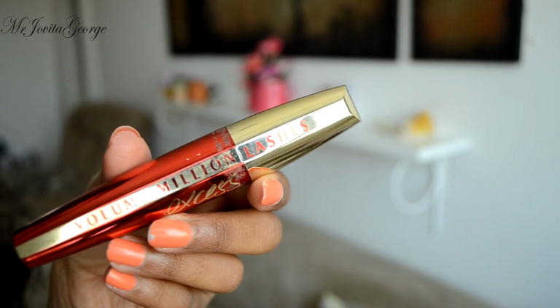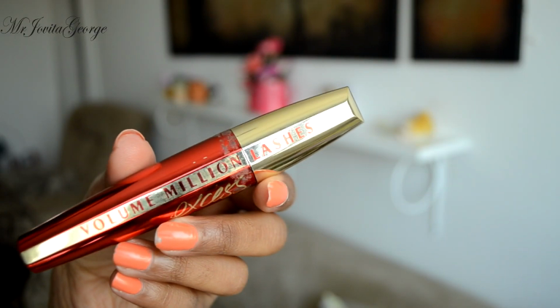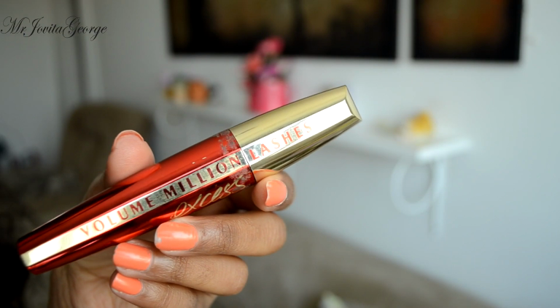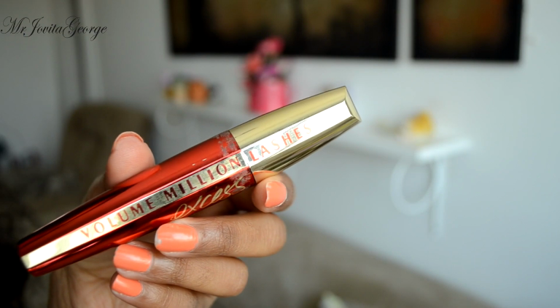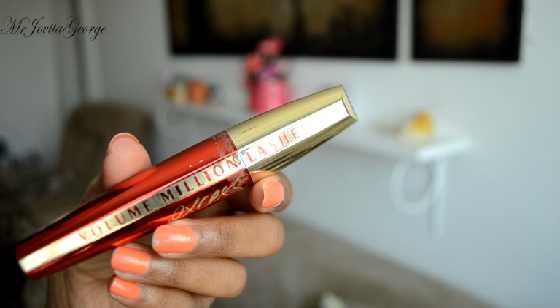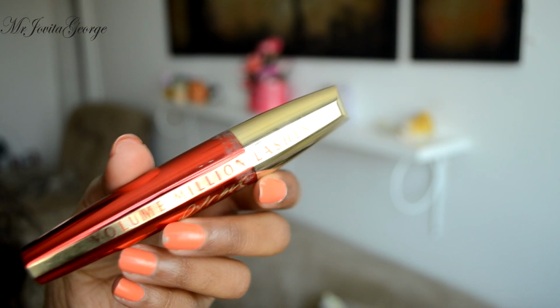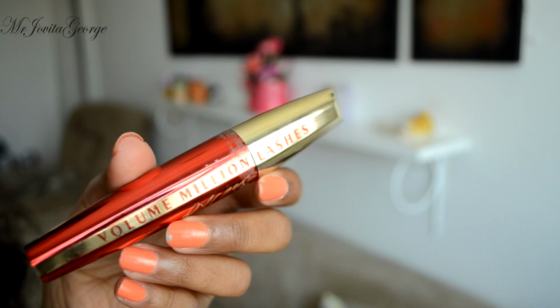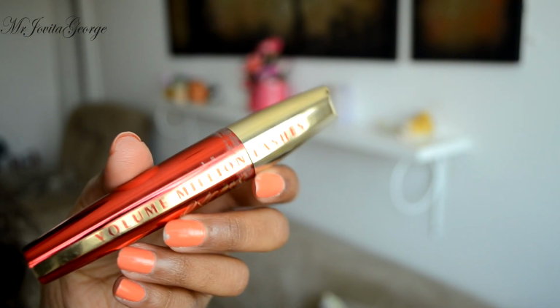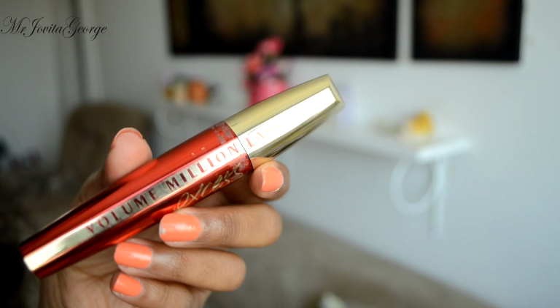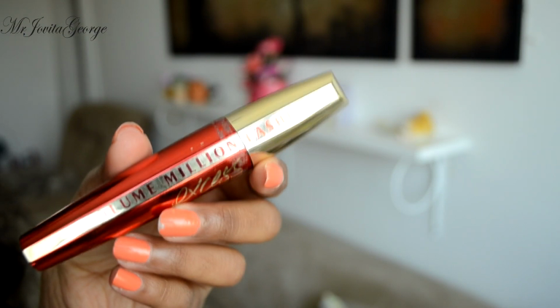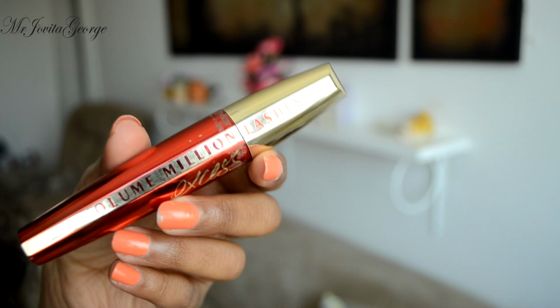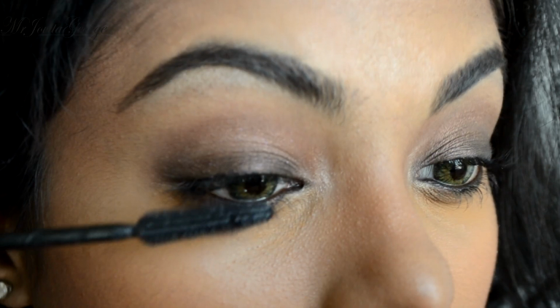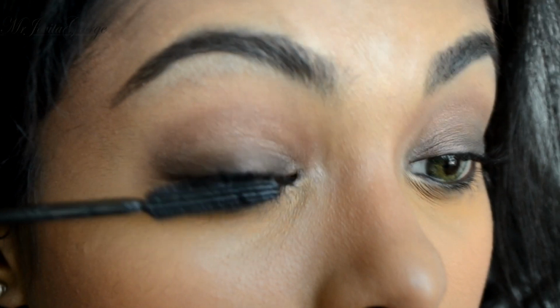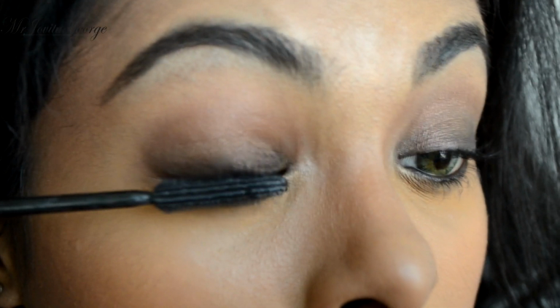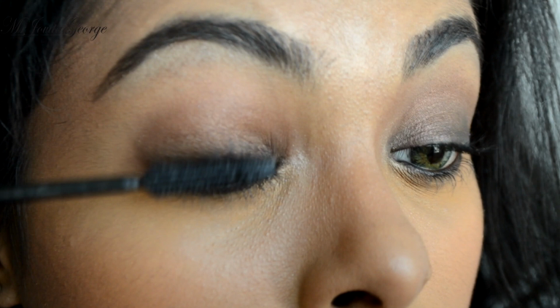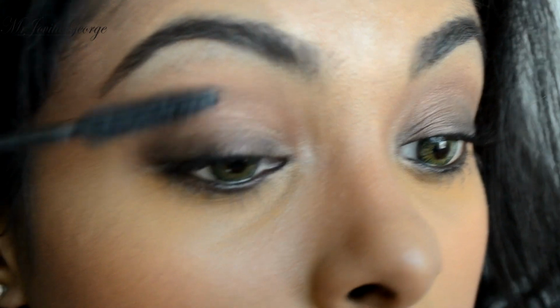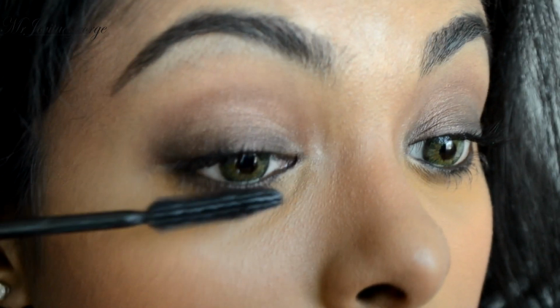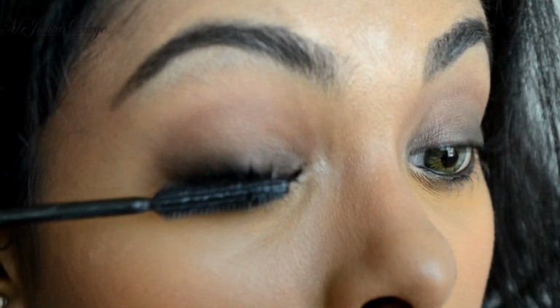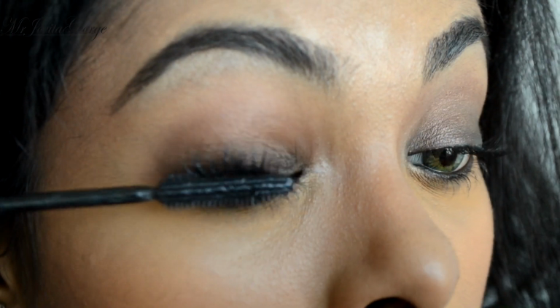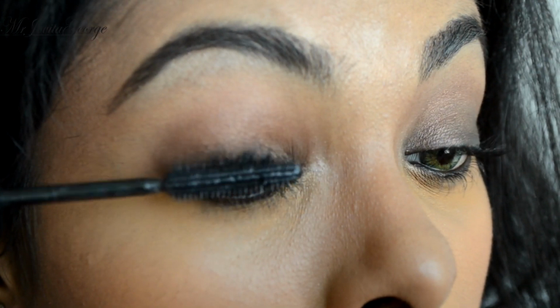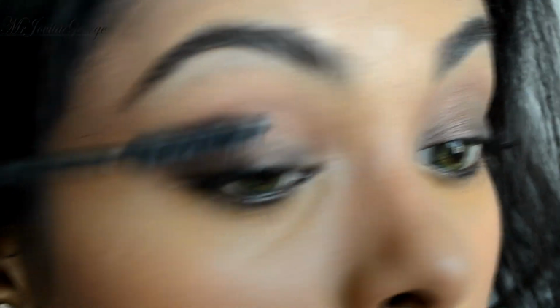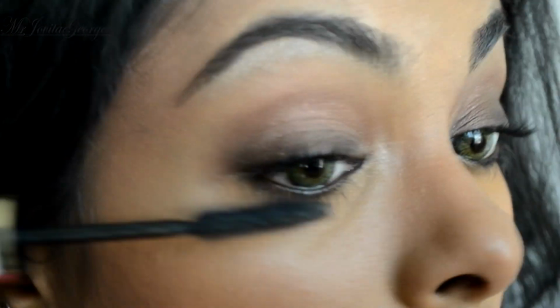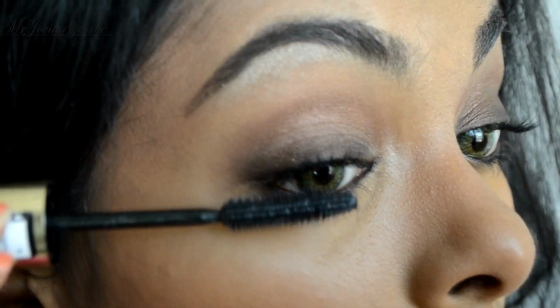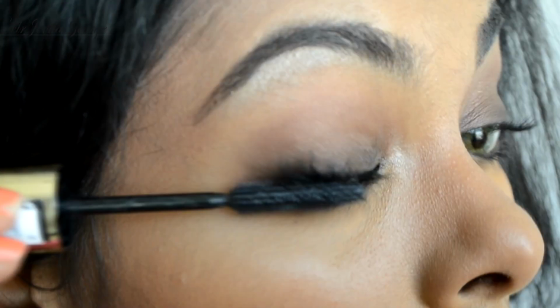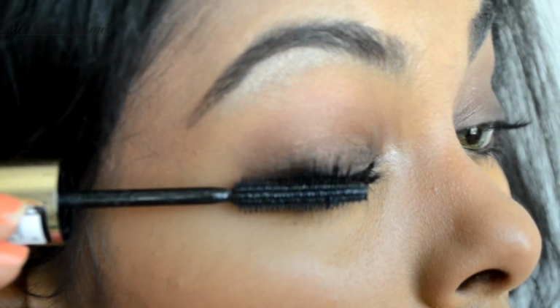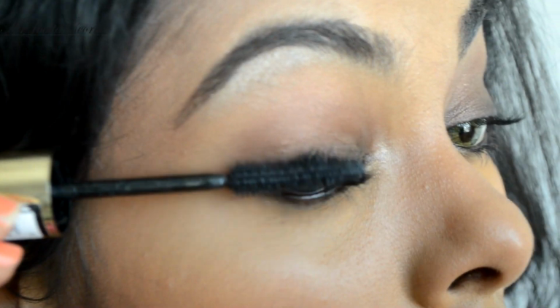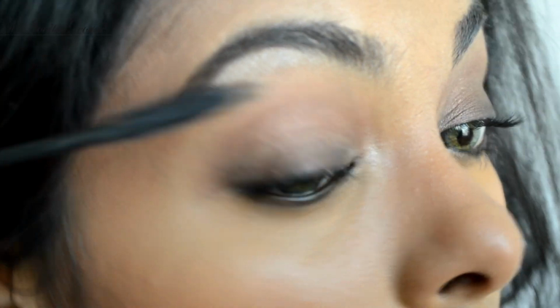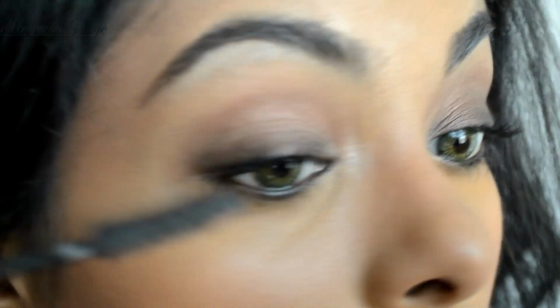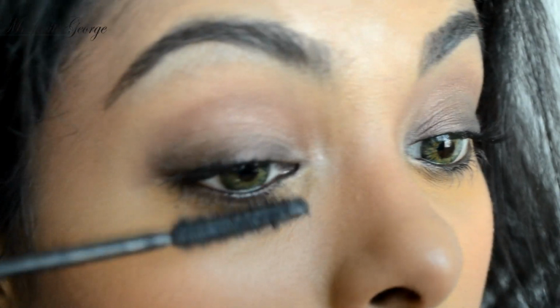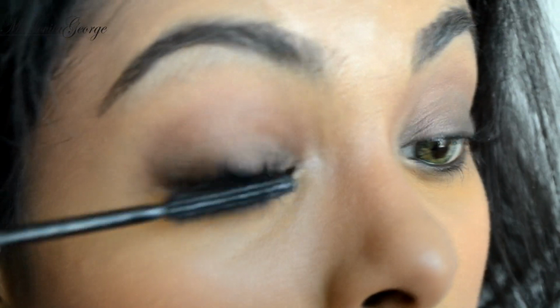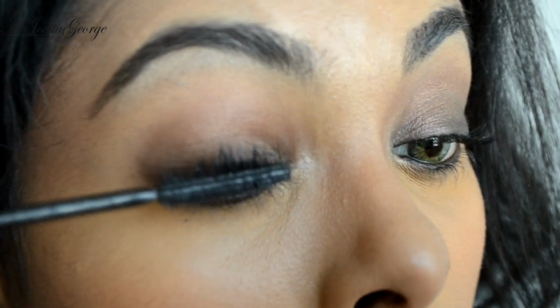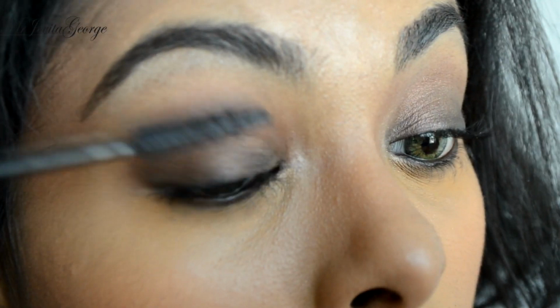She didn't wear any false lashes — just a generous coat of mascara.